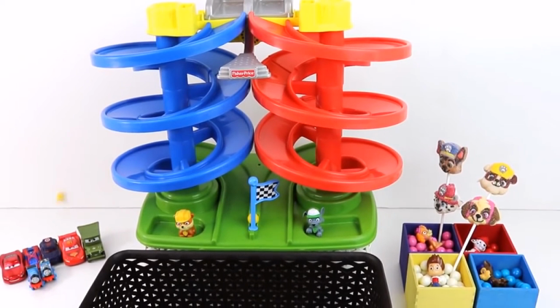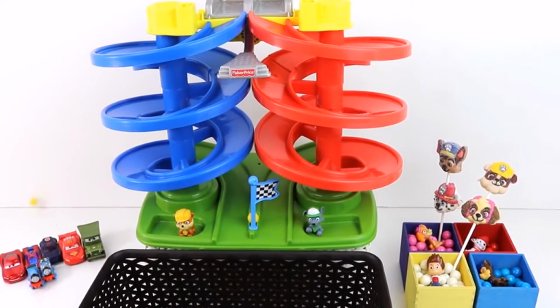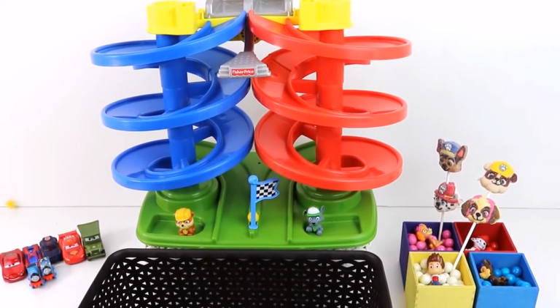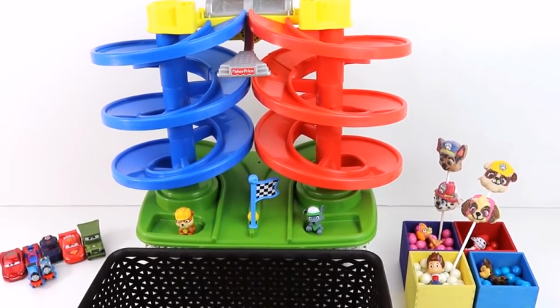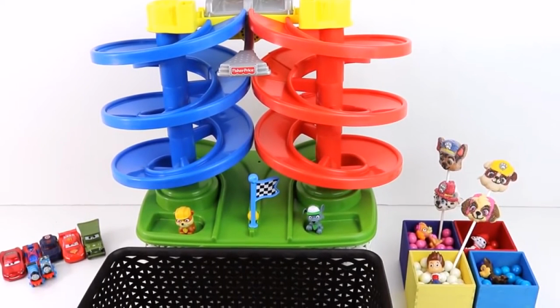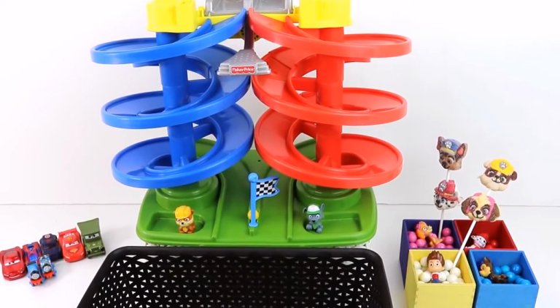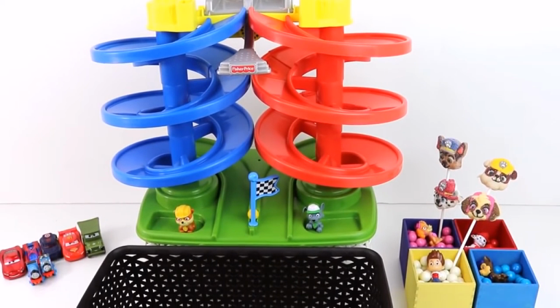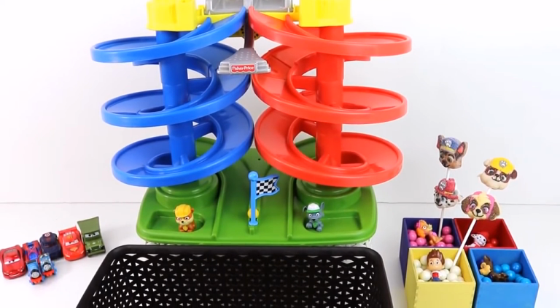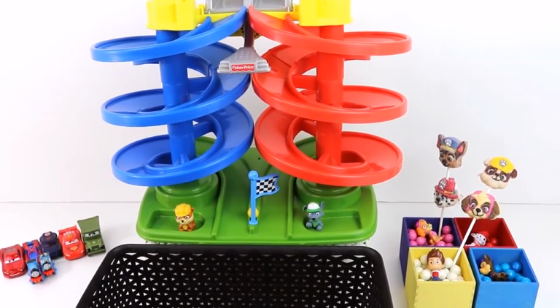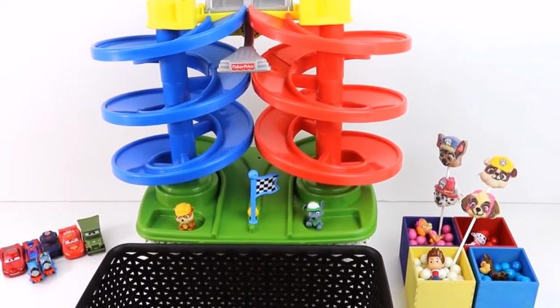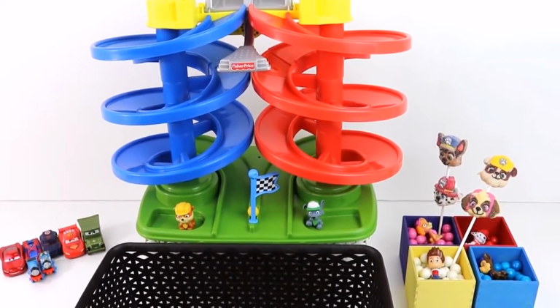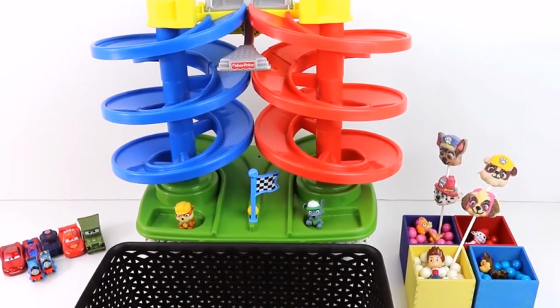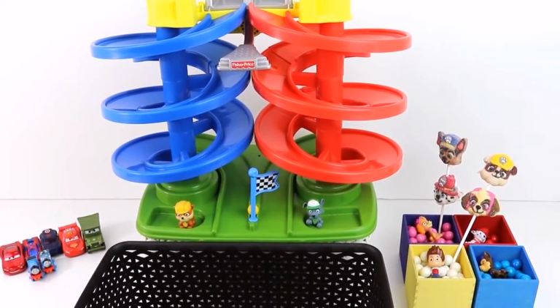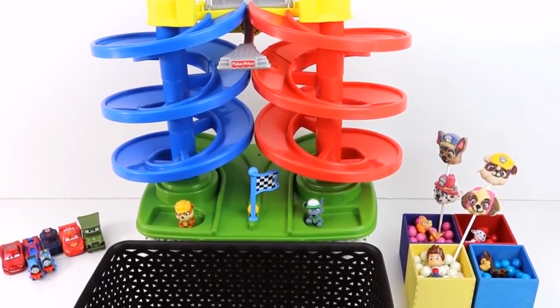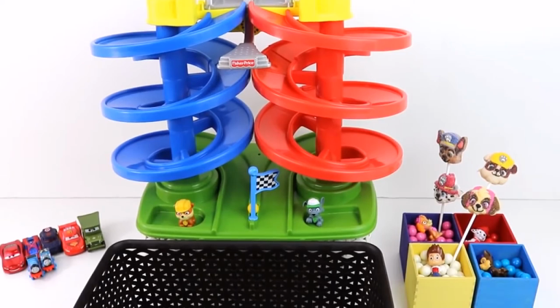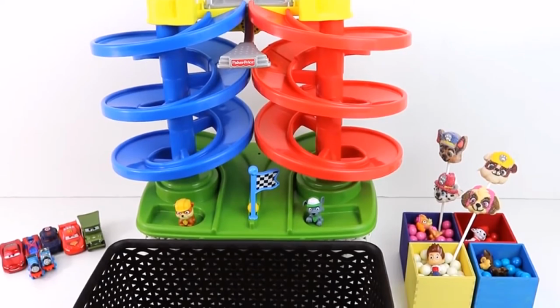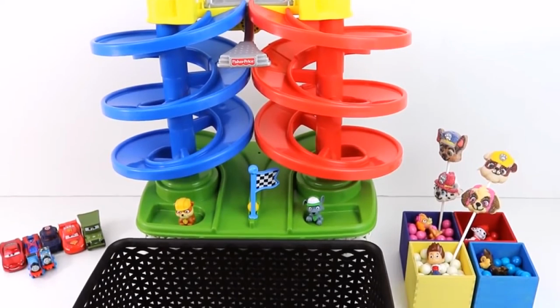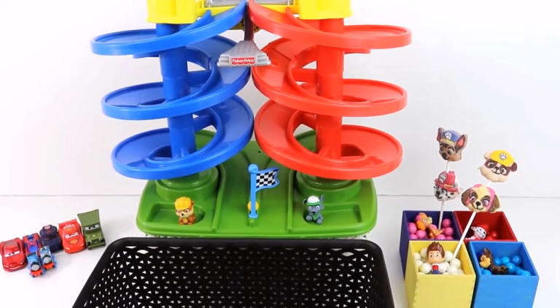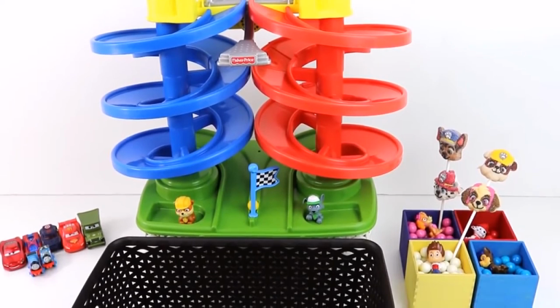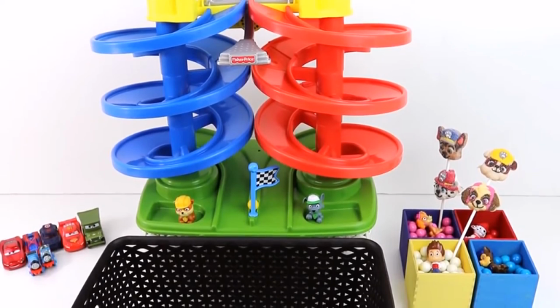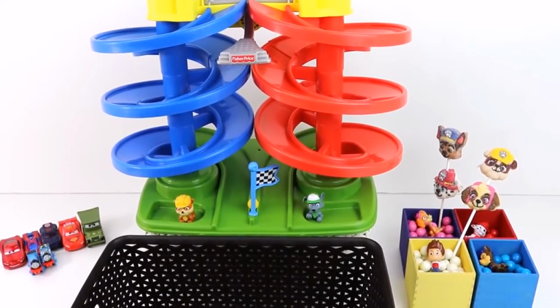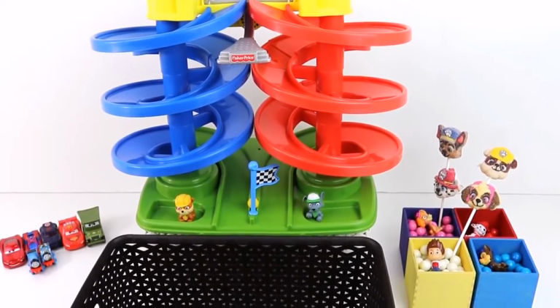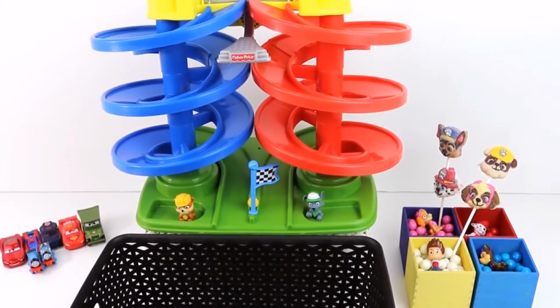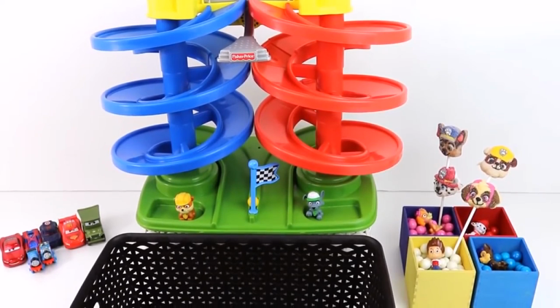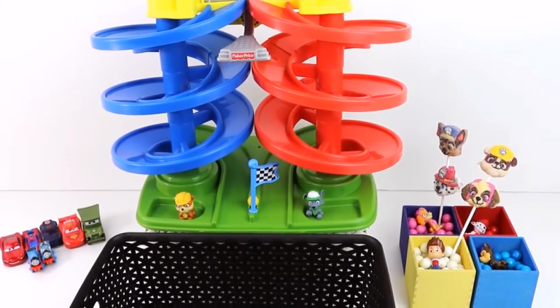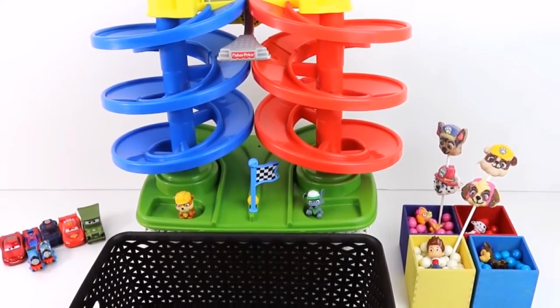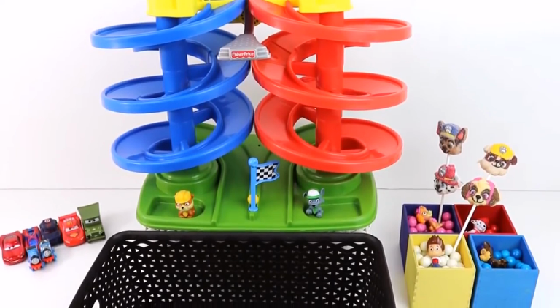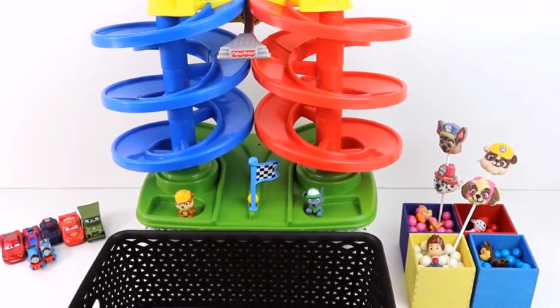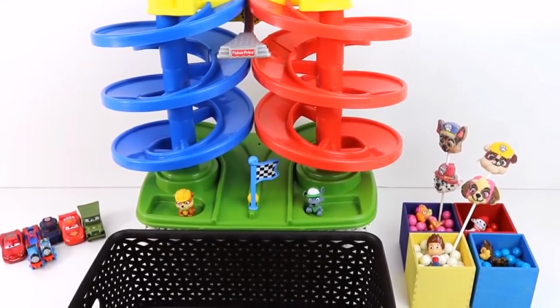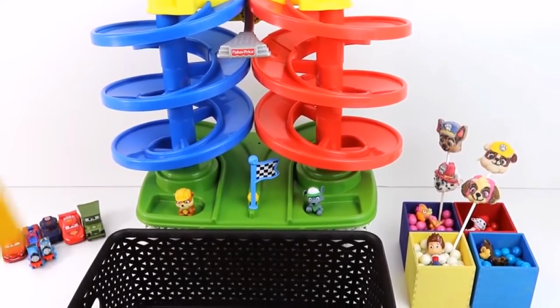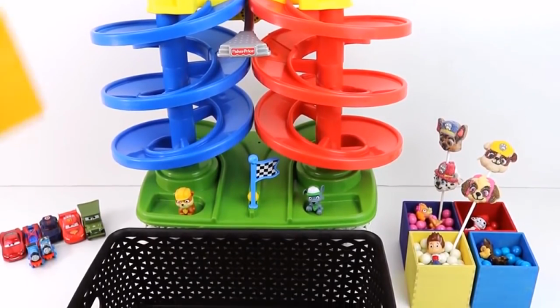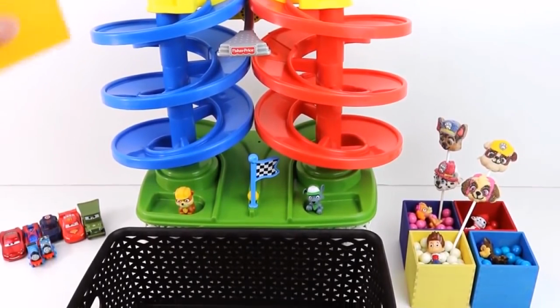Wow! I think the green ones! Let's put a lot more this time!